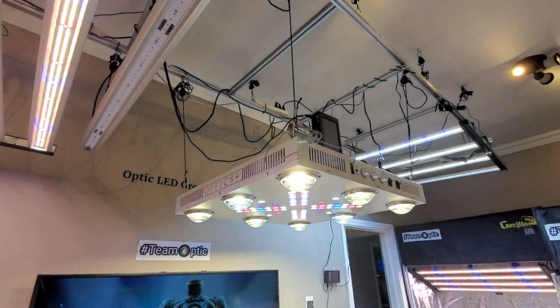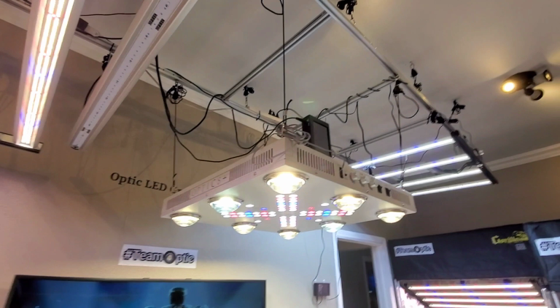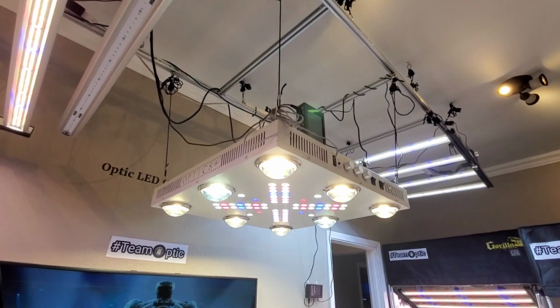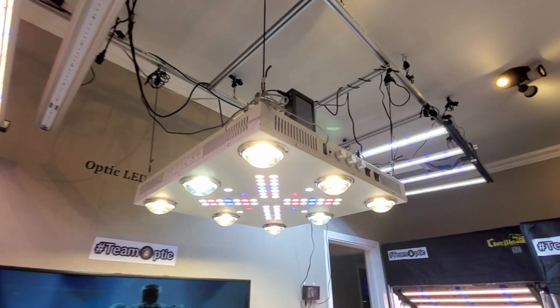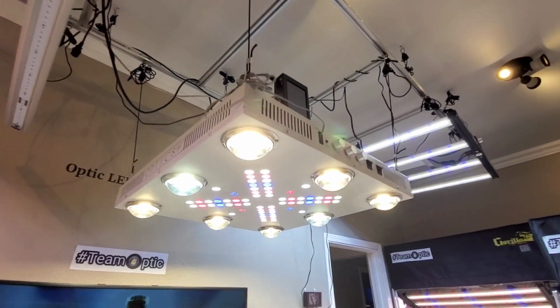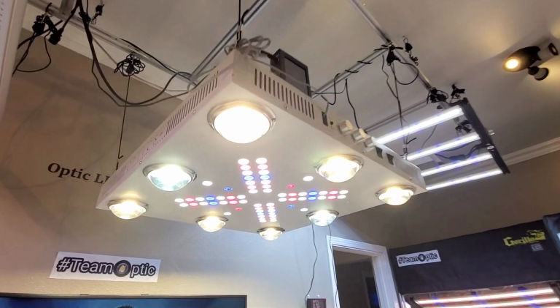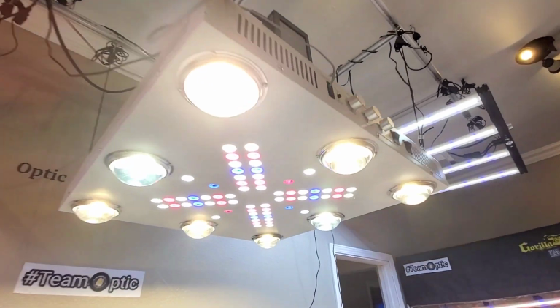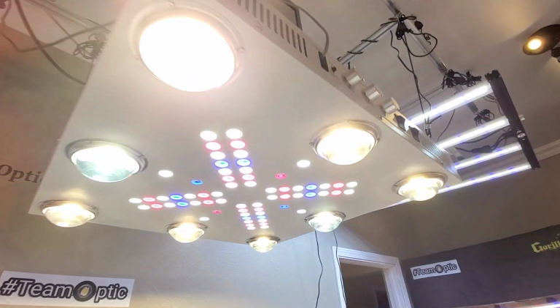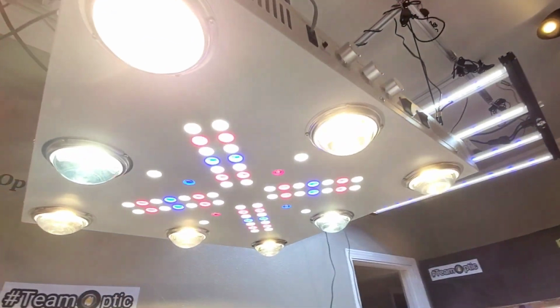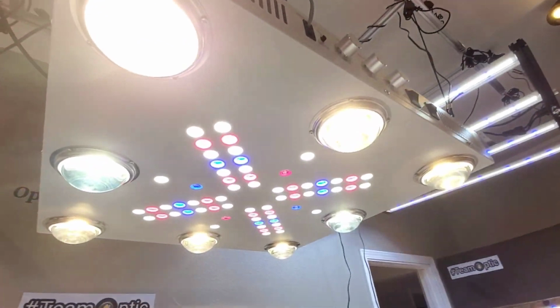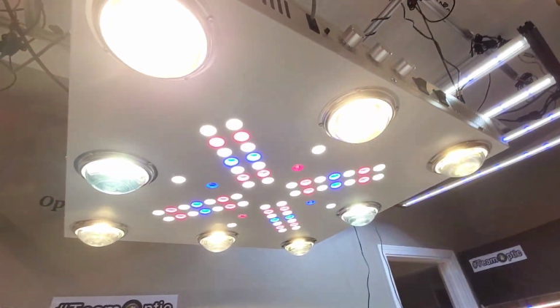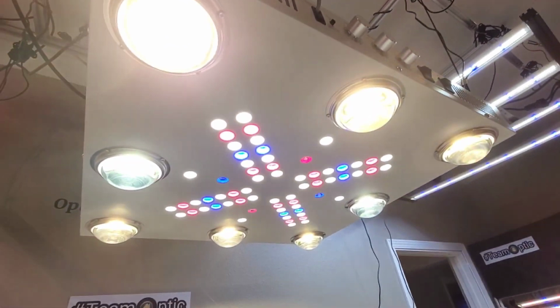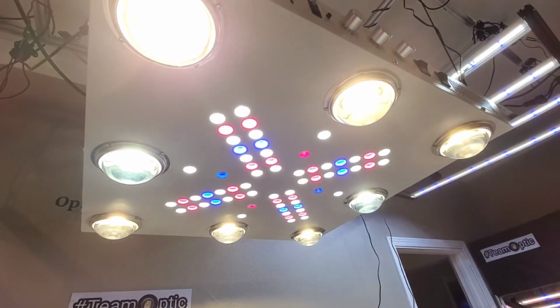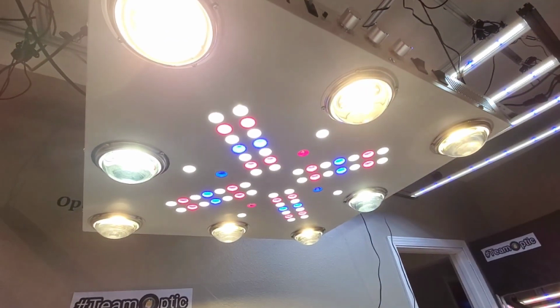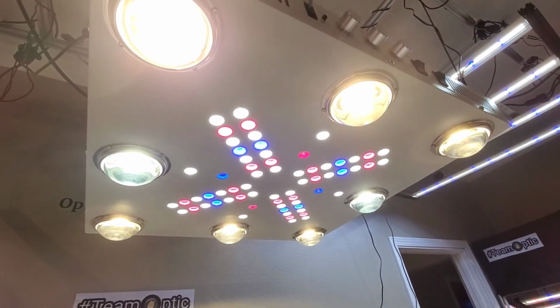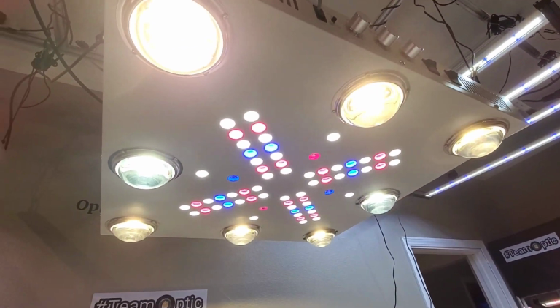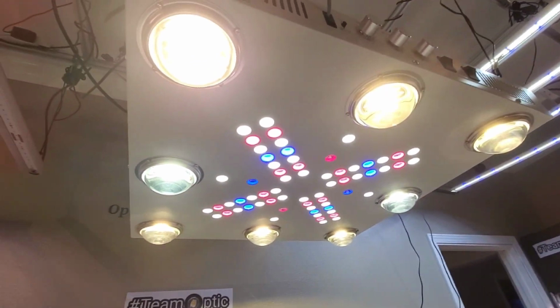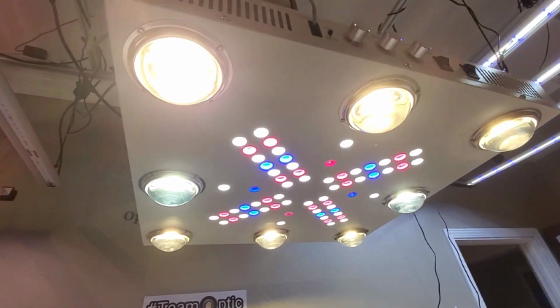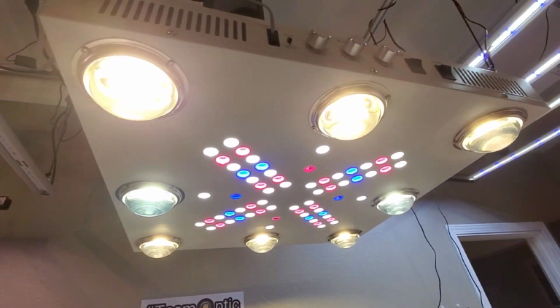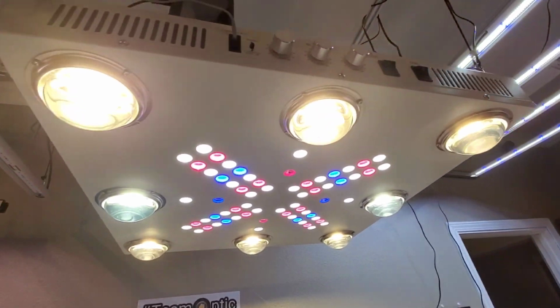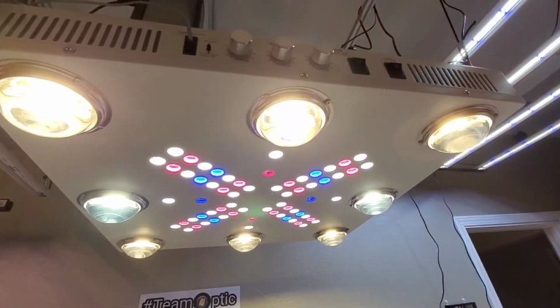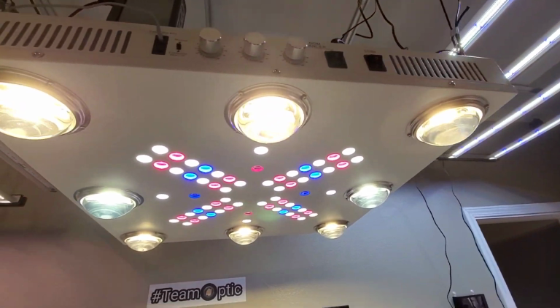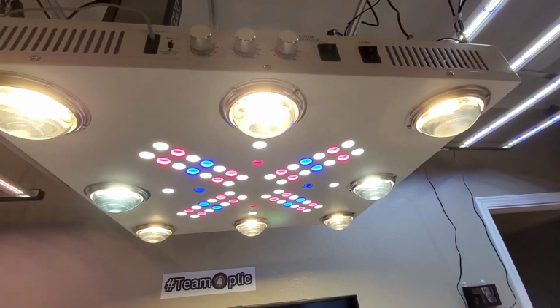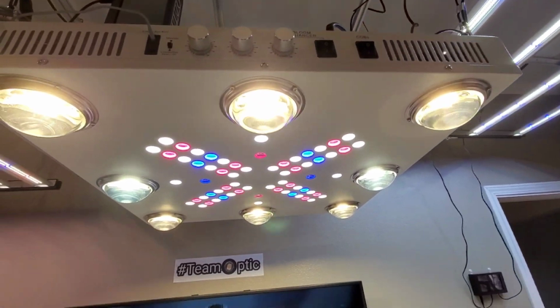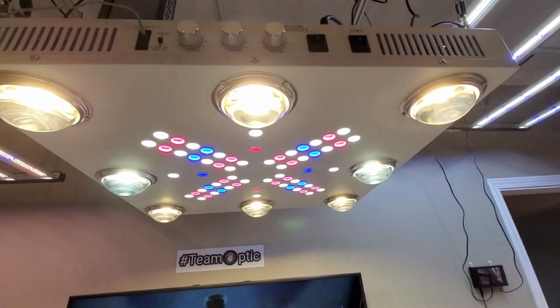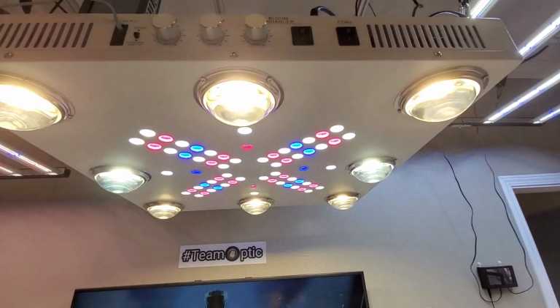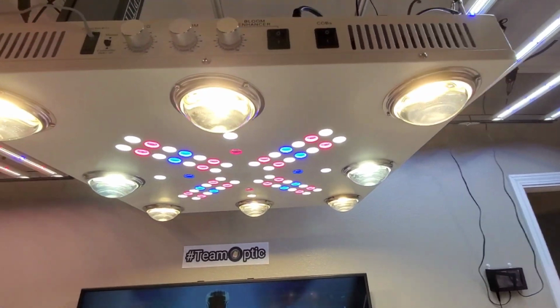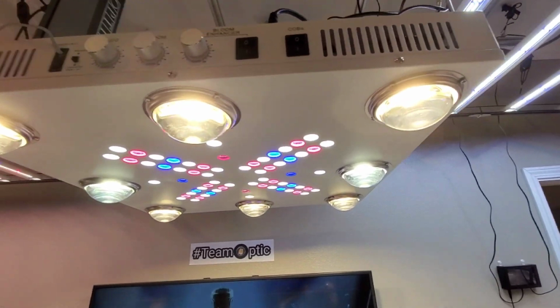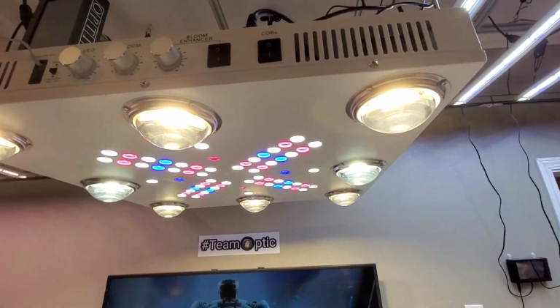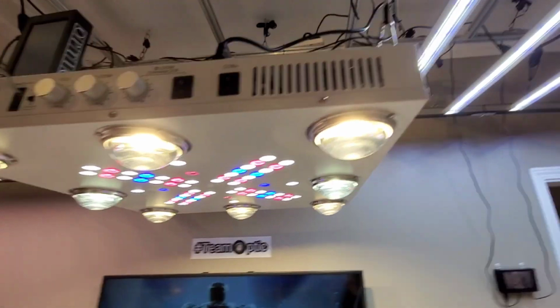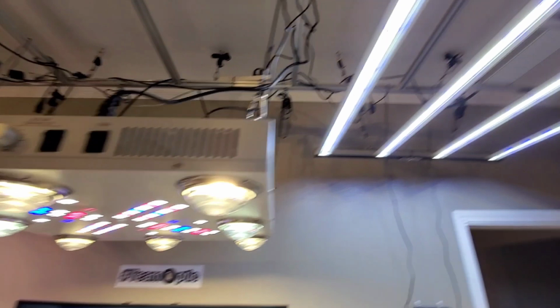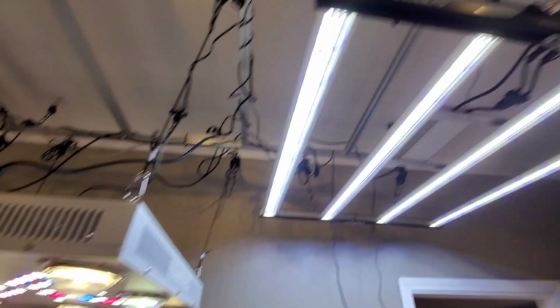Optic 8. Take a look at that. It's on full power right now — 550 watts.